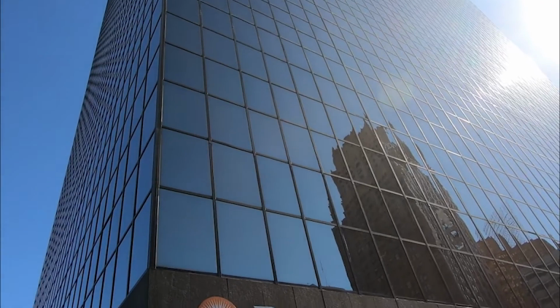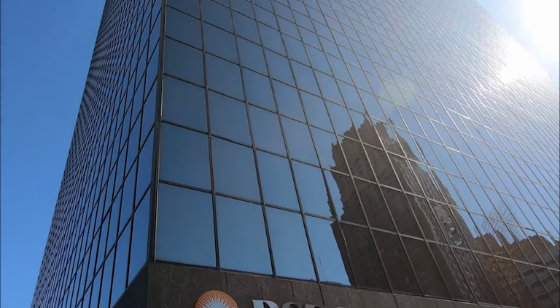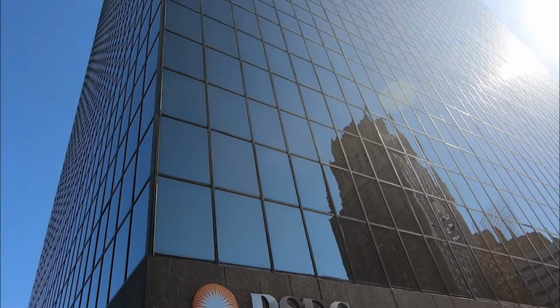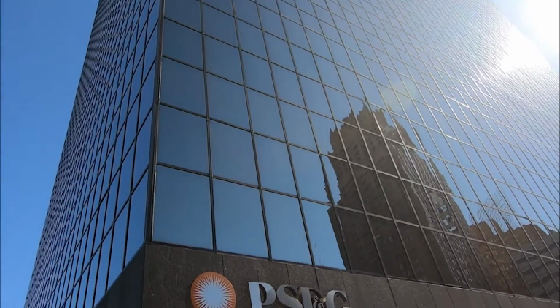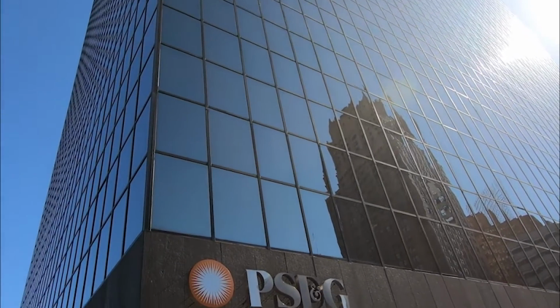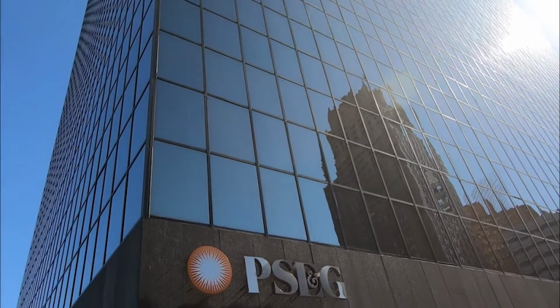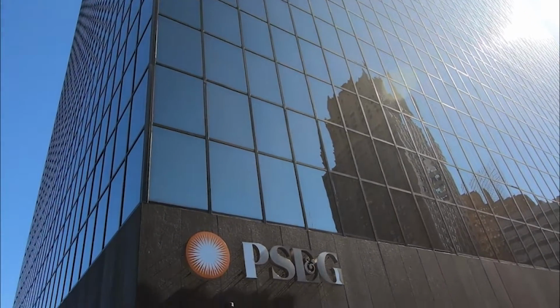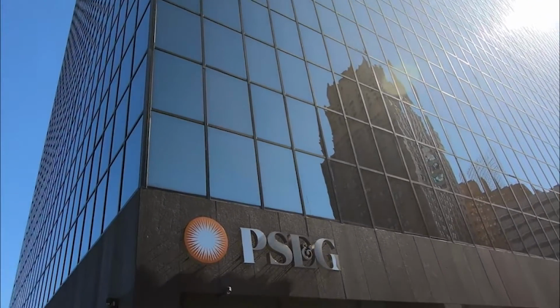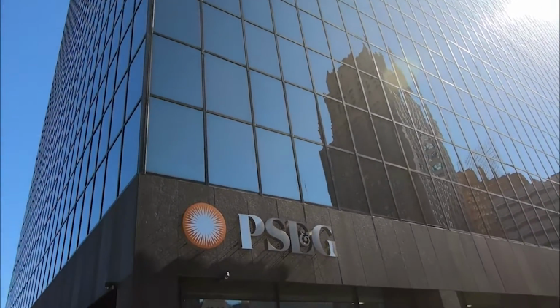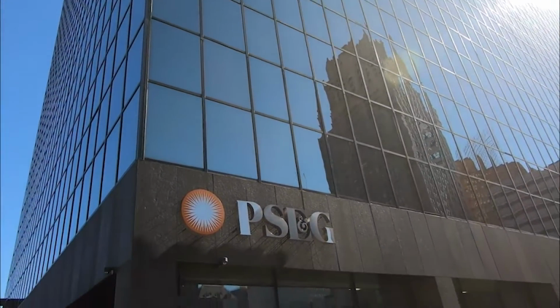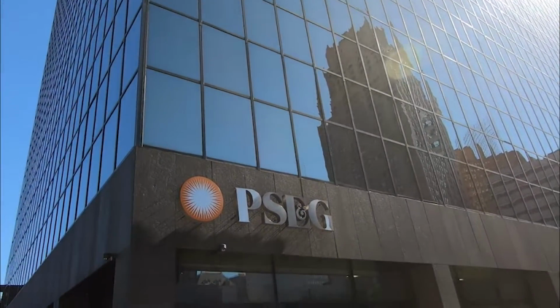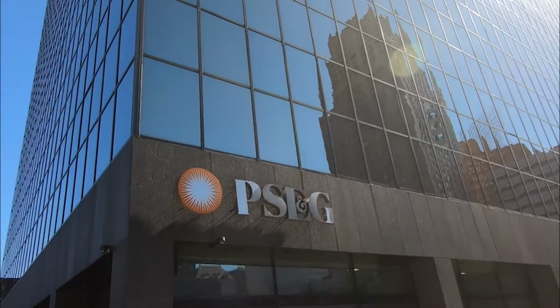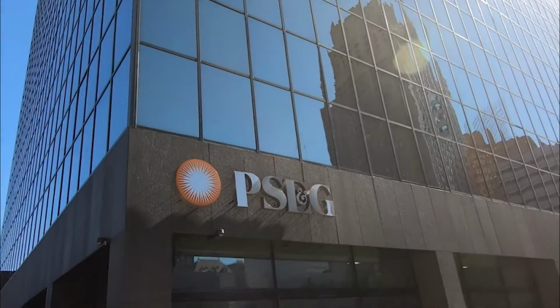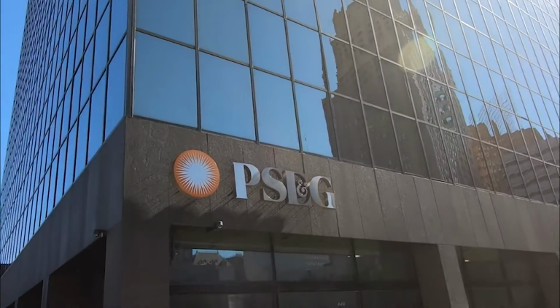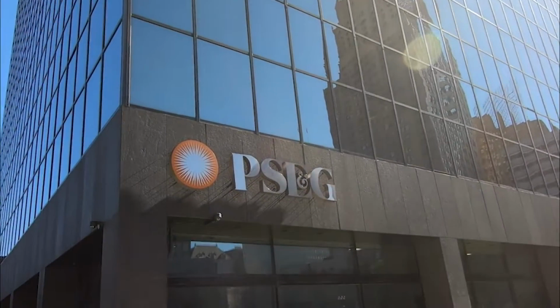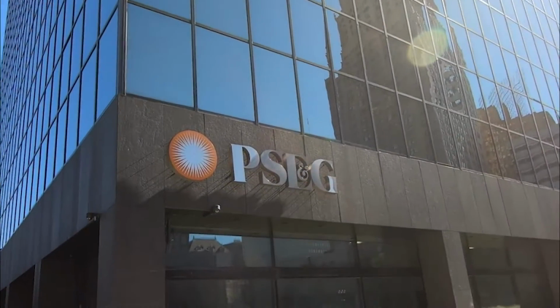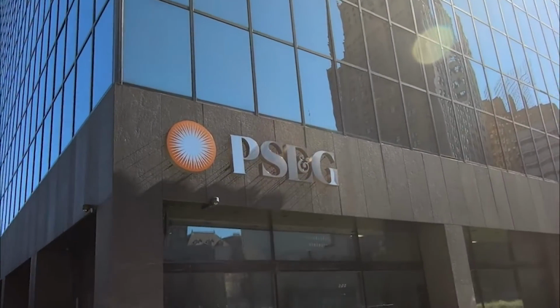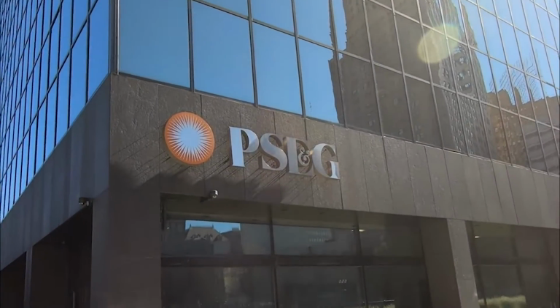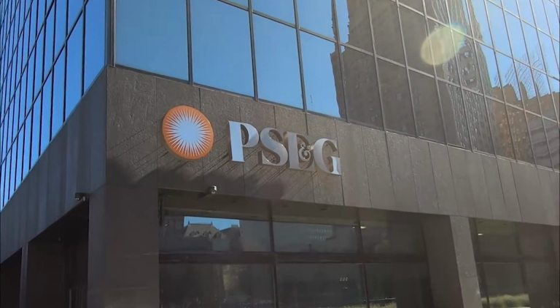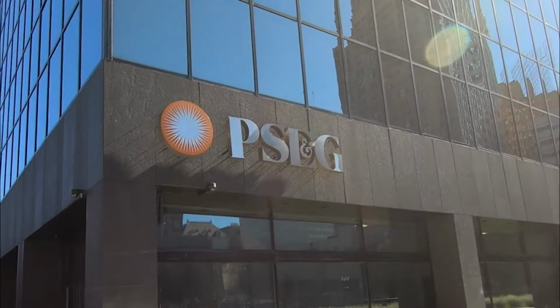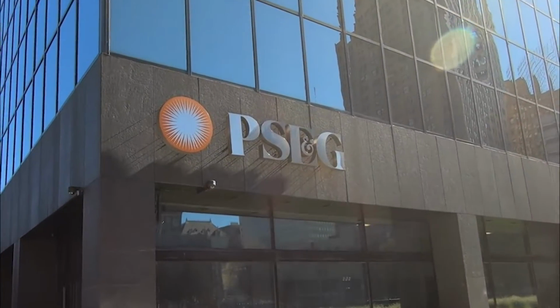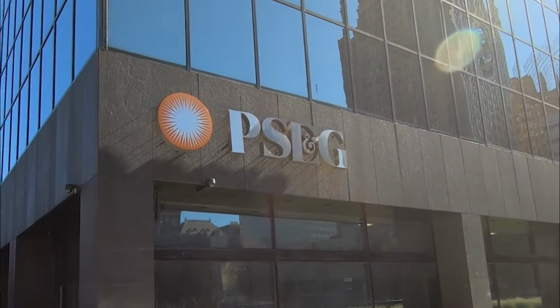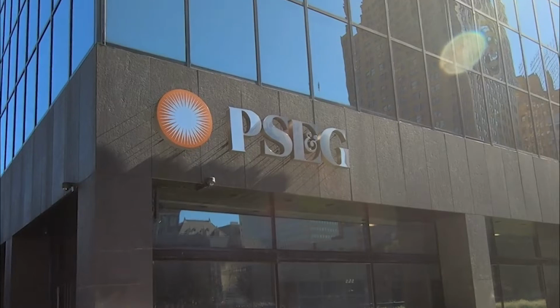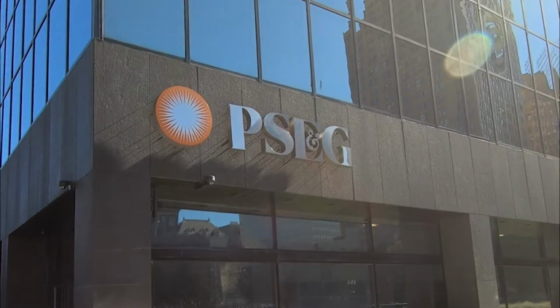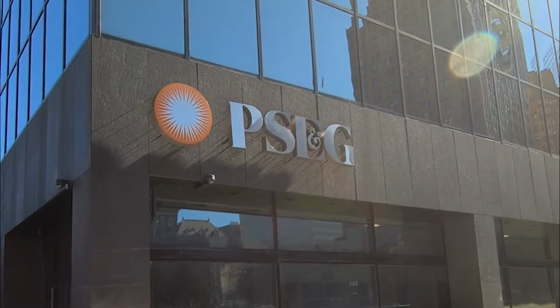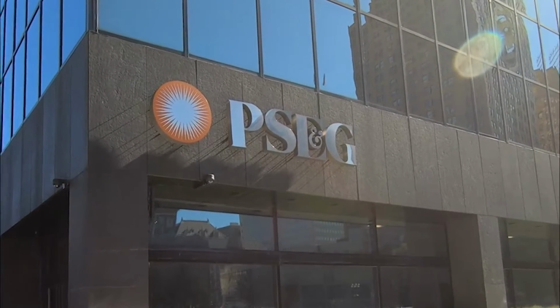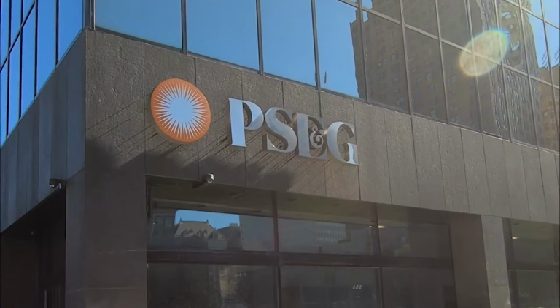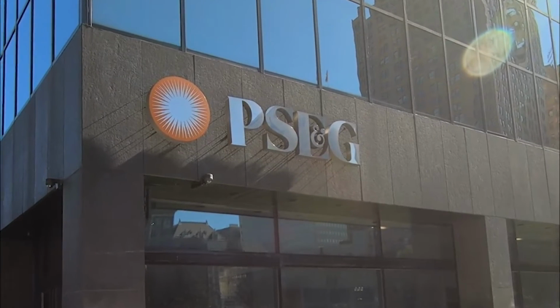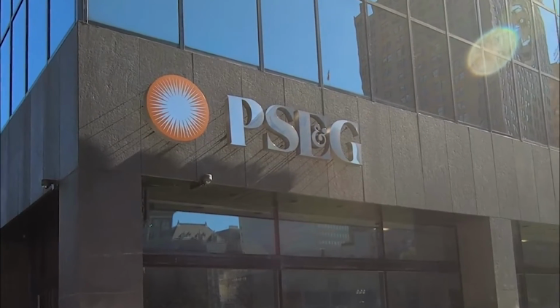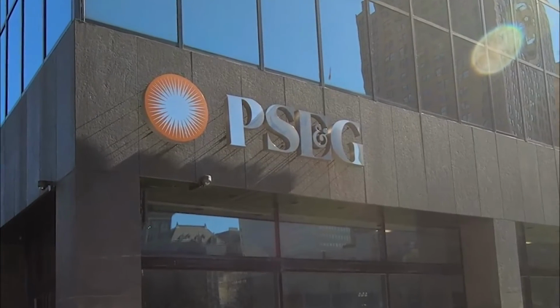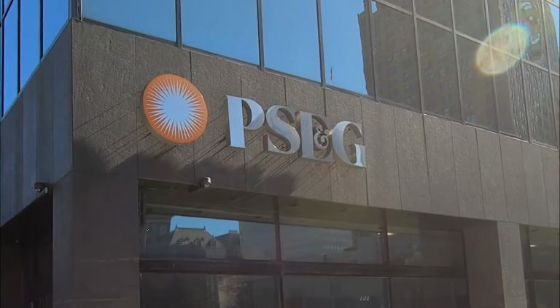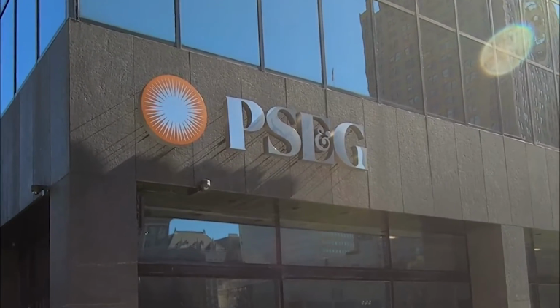Innovation in people and process — Level One, PSE&G.